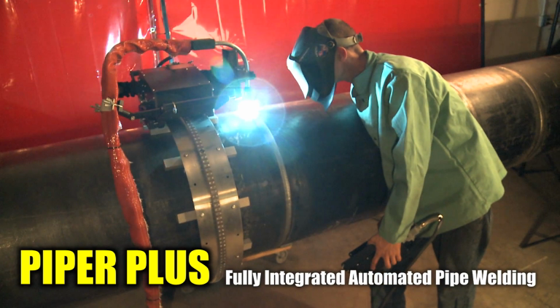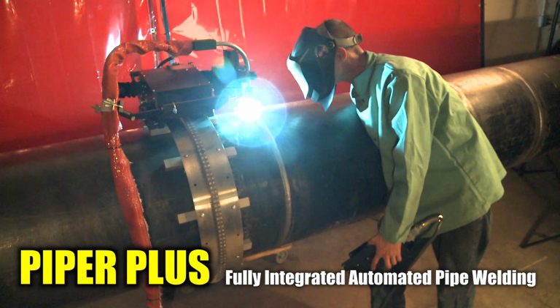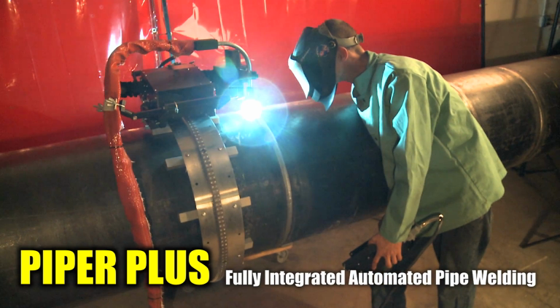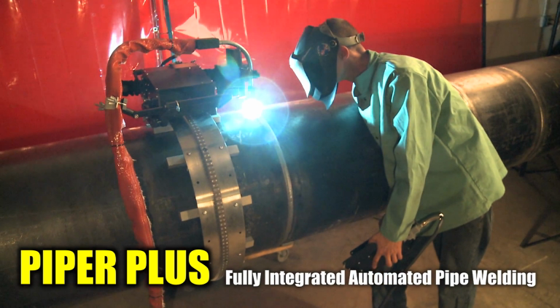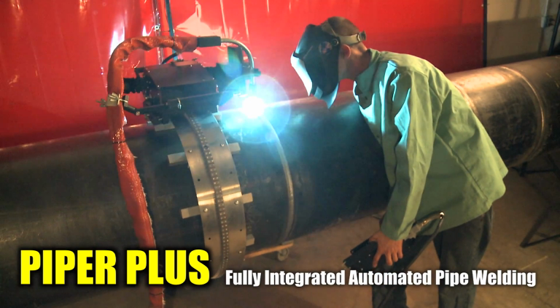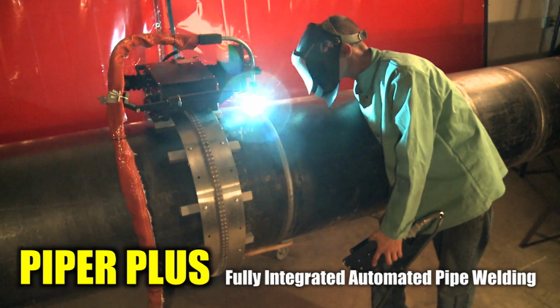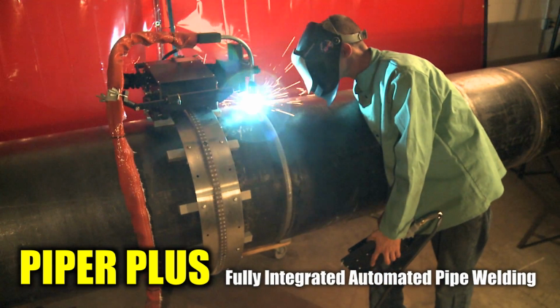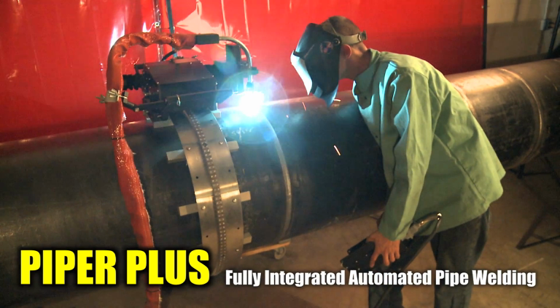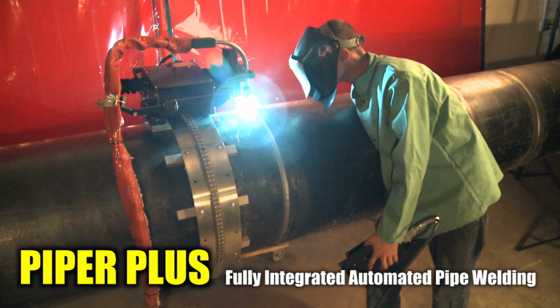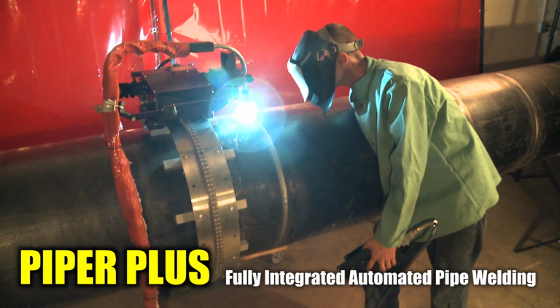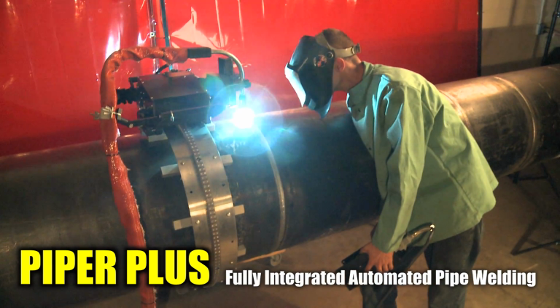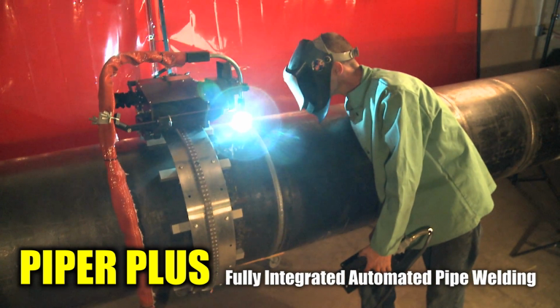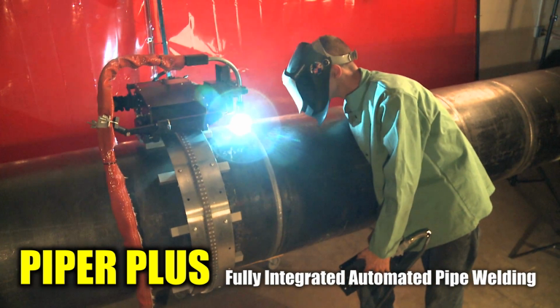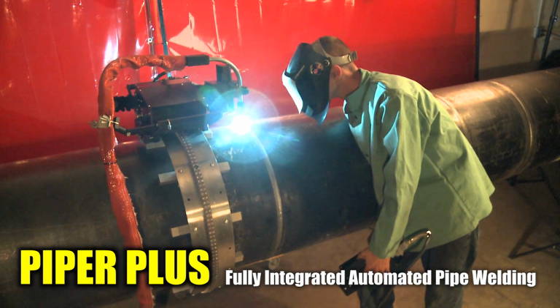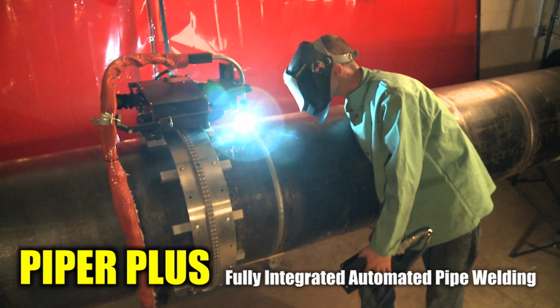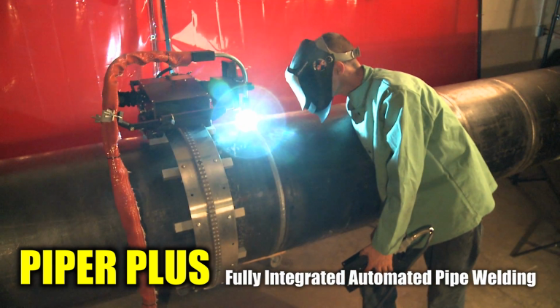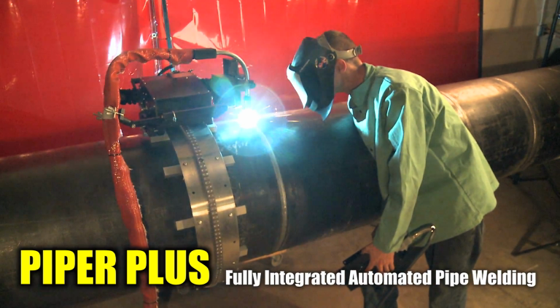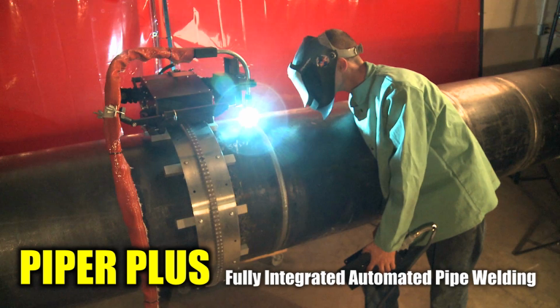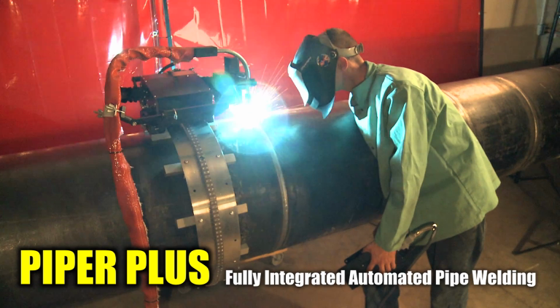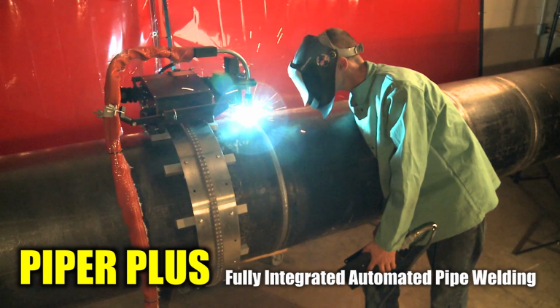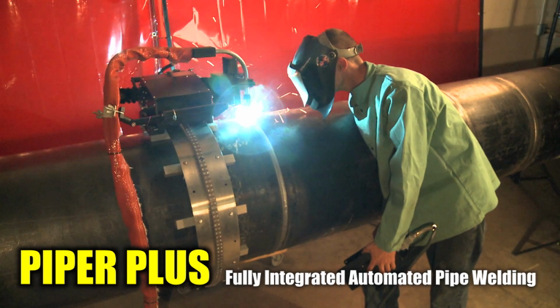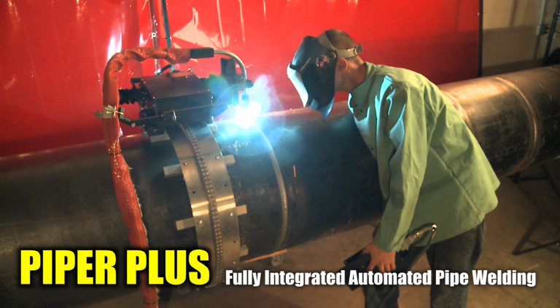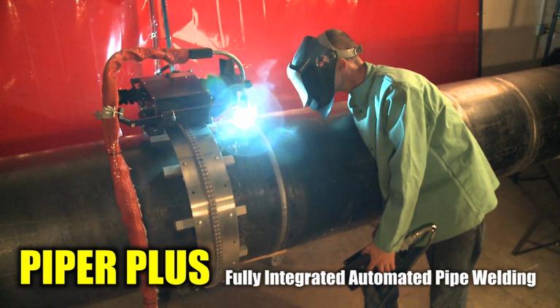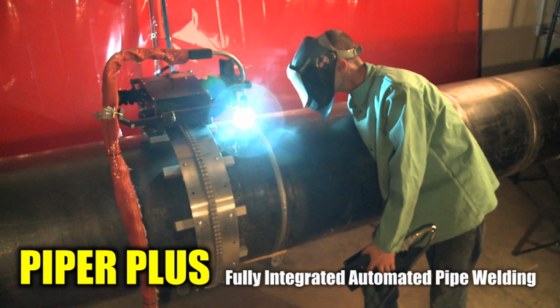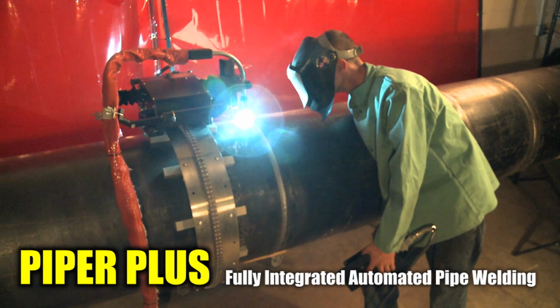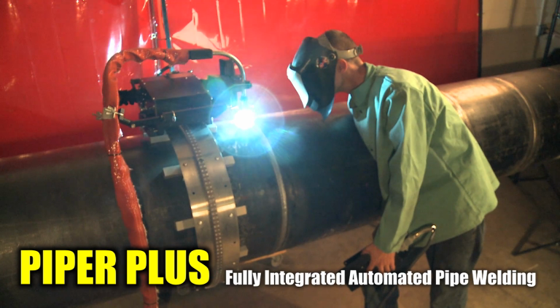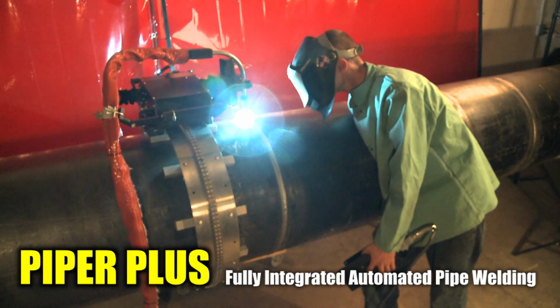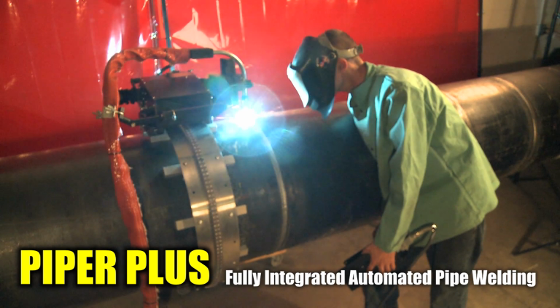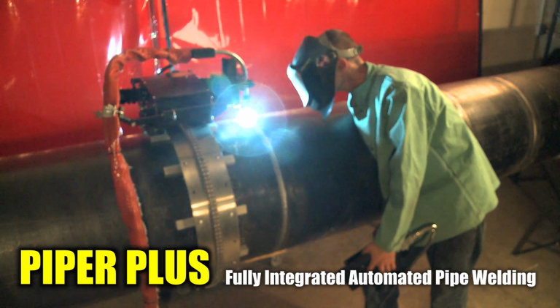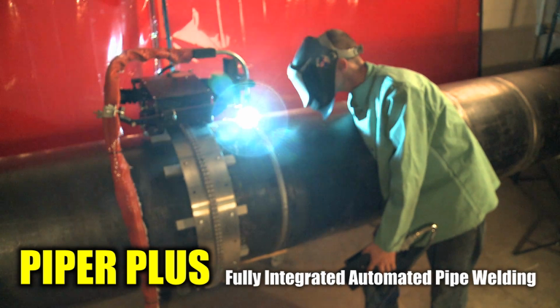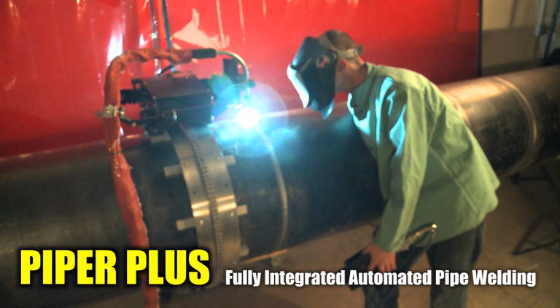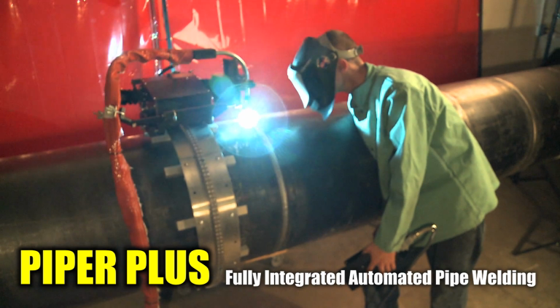The Piper Plus is designed for field welding of pipe from 14 inch and greater and in nearly any wall thickness.